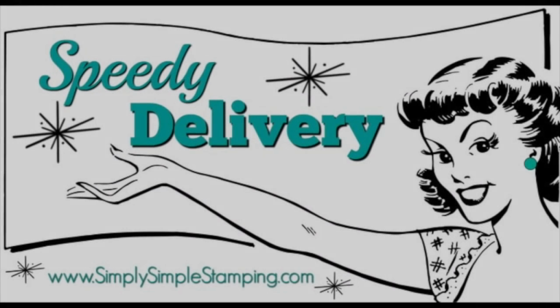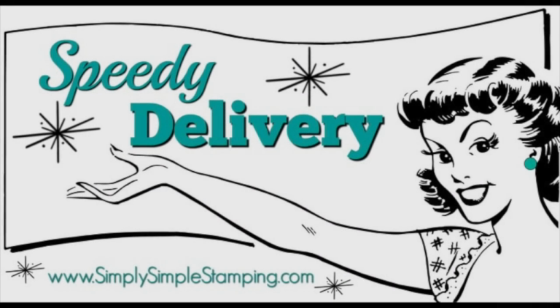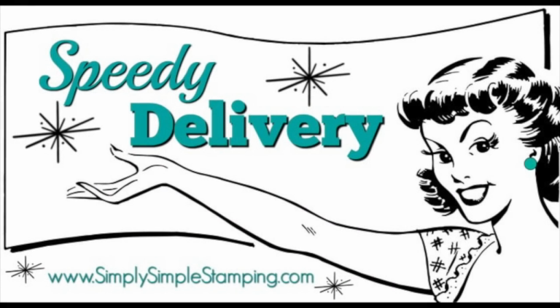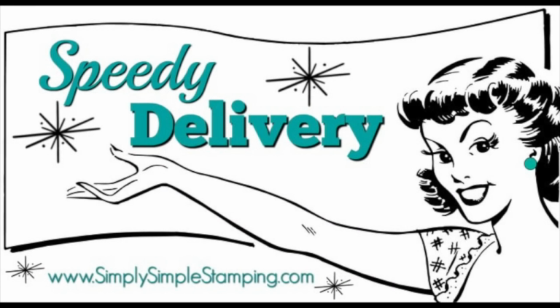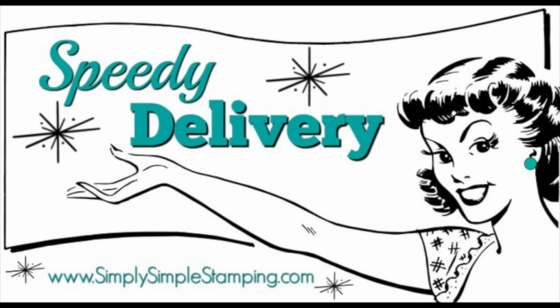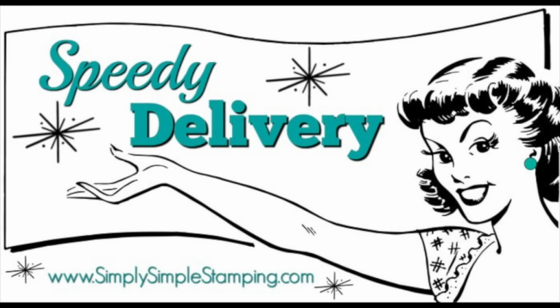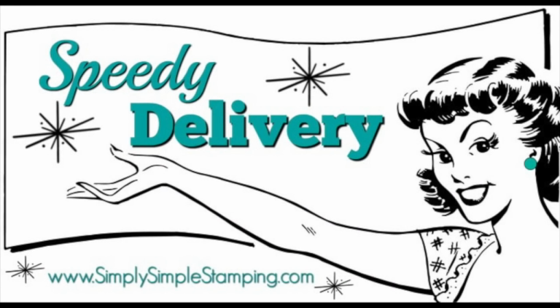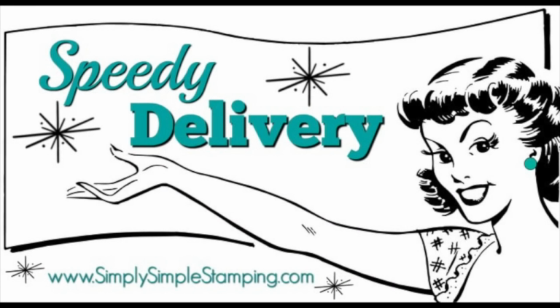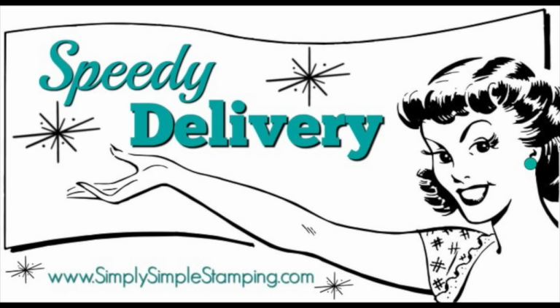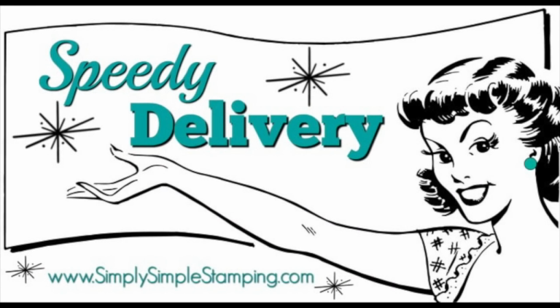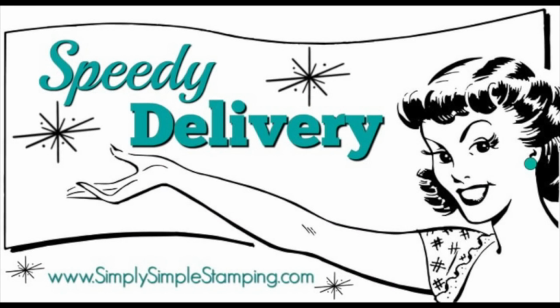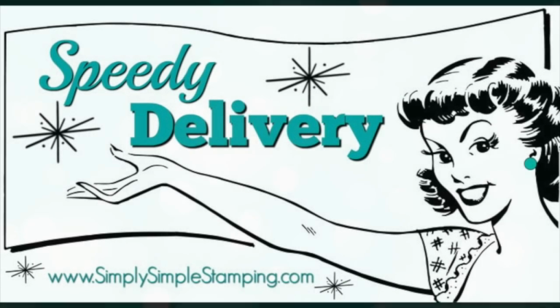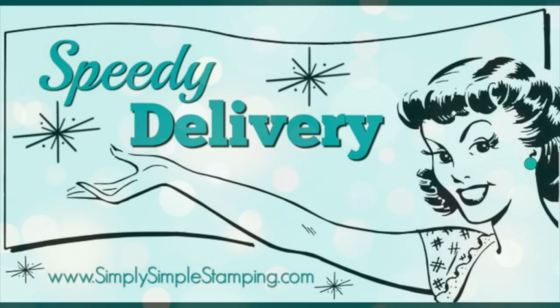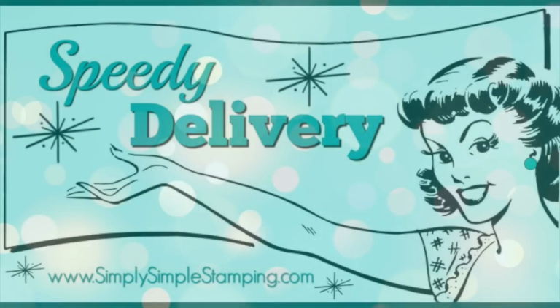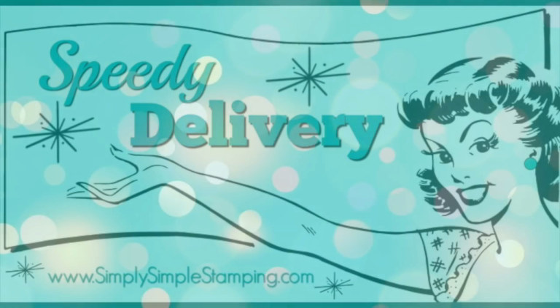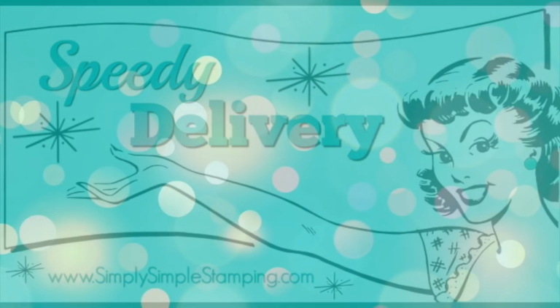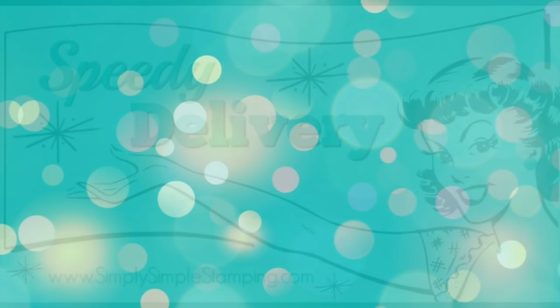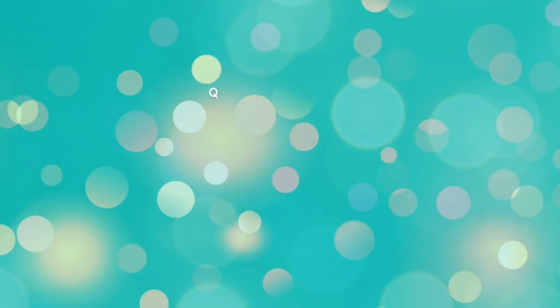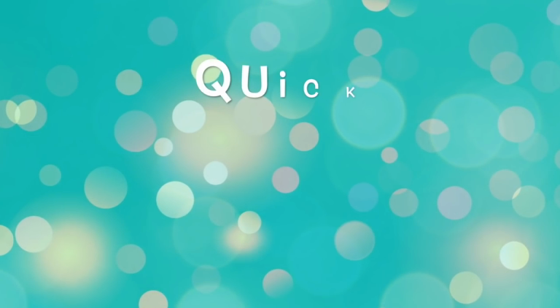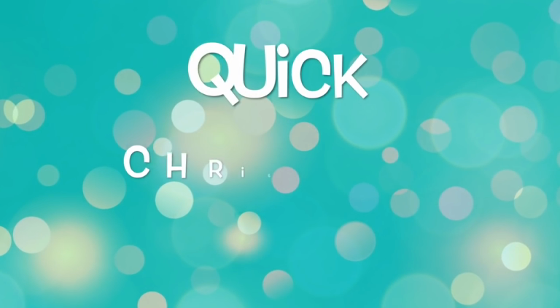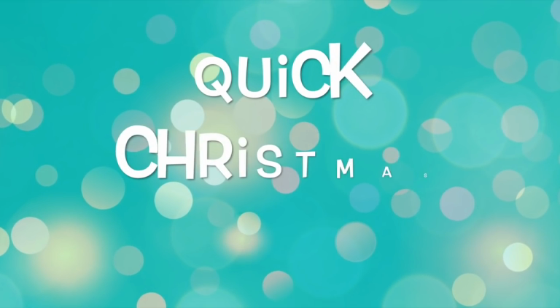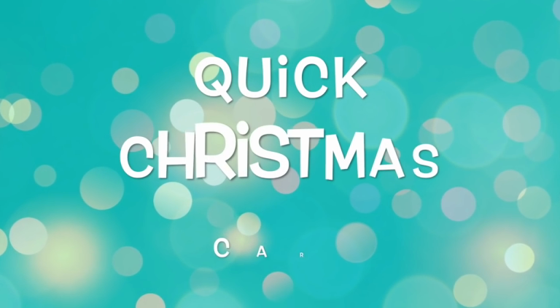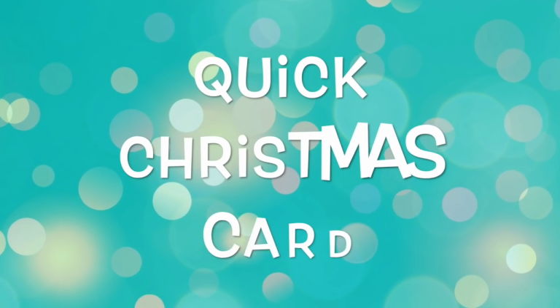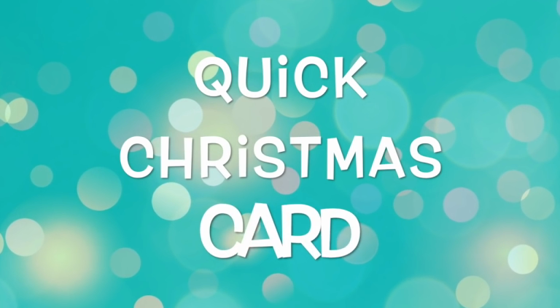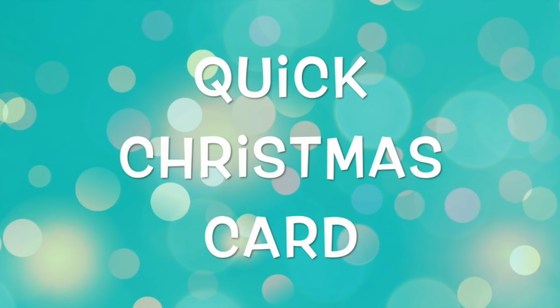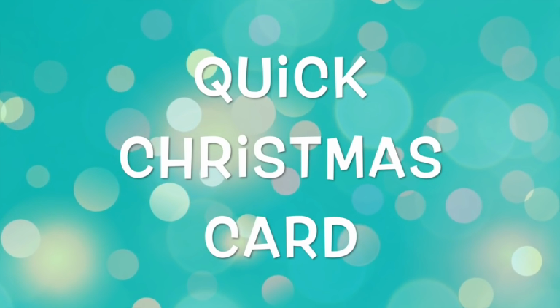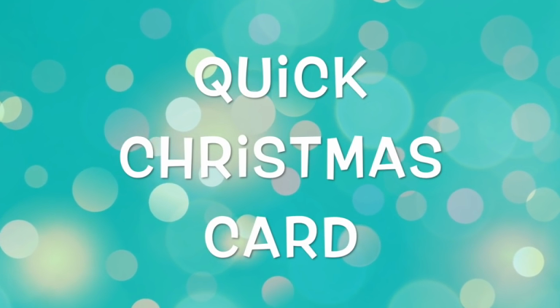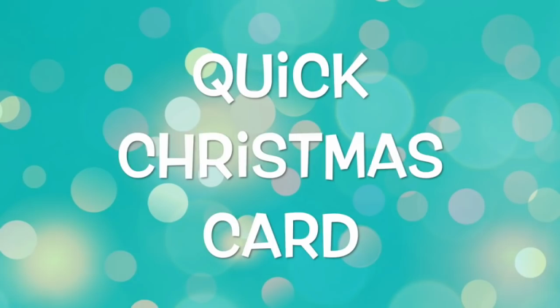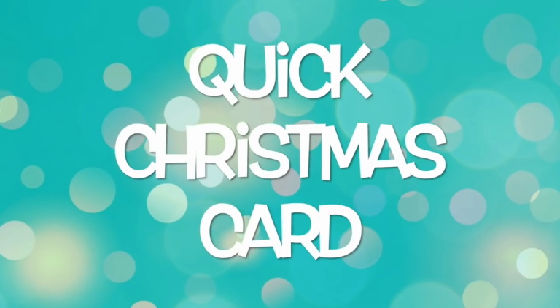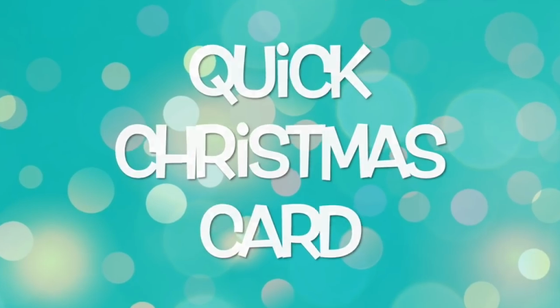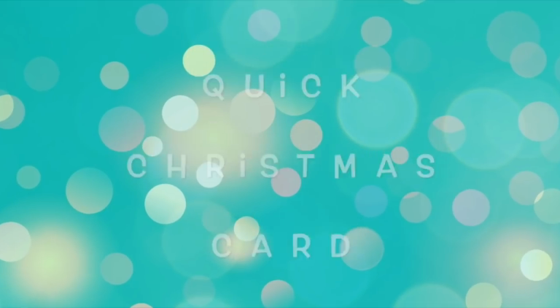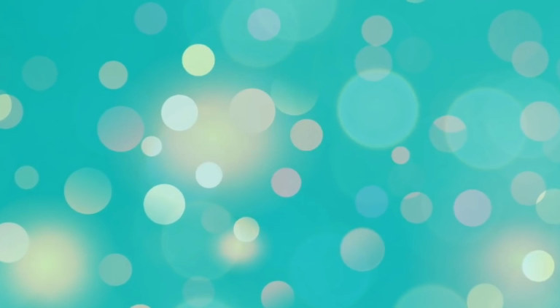Hey everybody, Connie with SimplySimpleStamping.com here with a quick Christmas card for you.